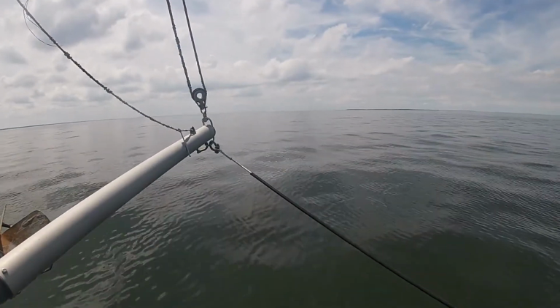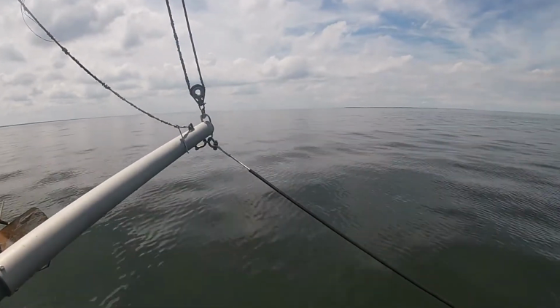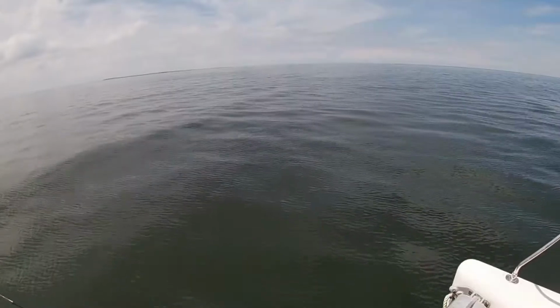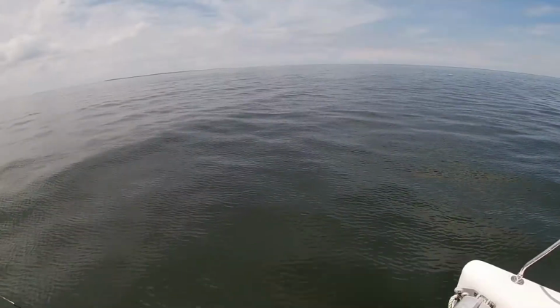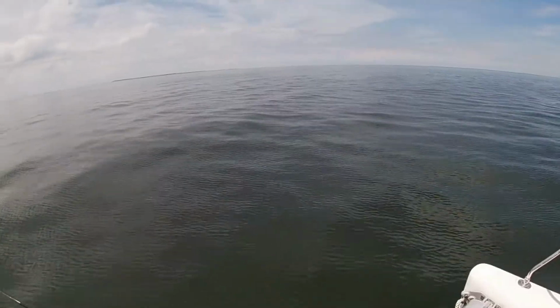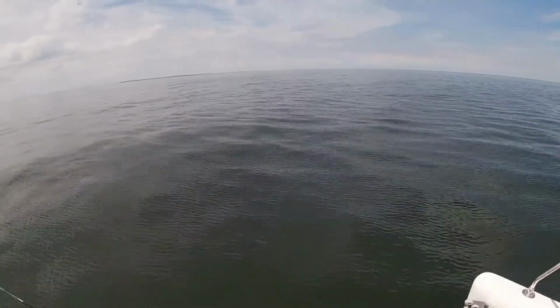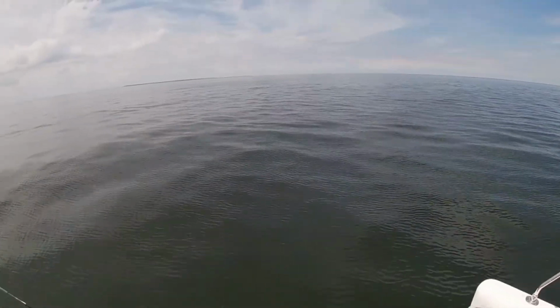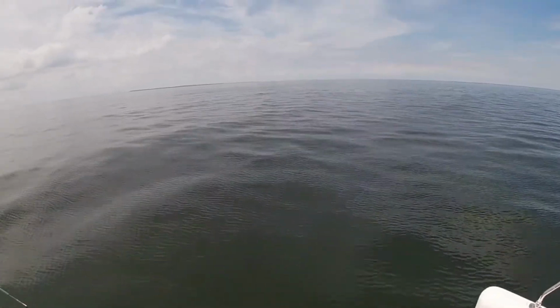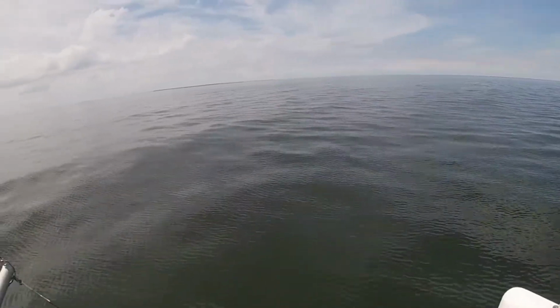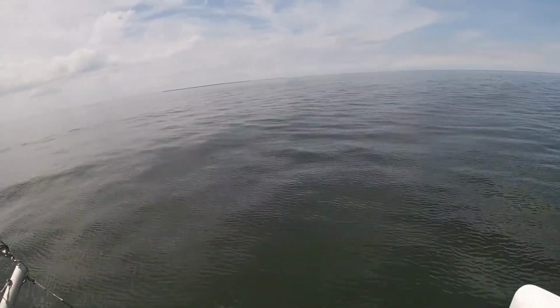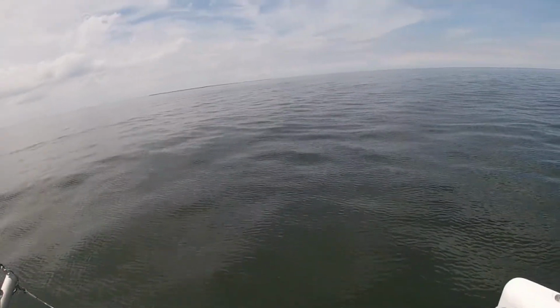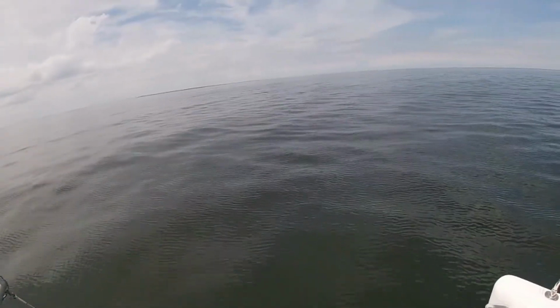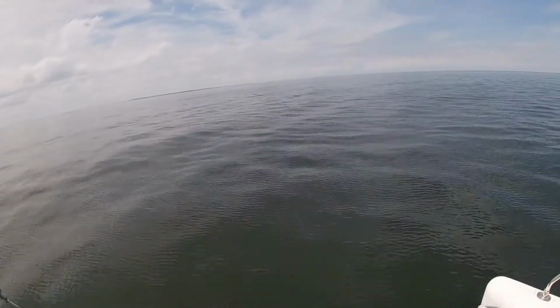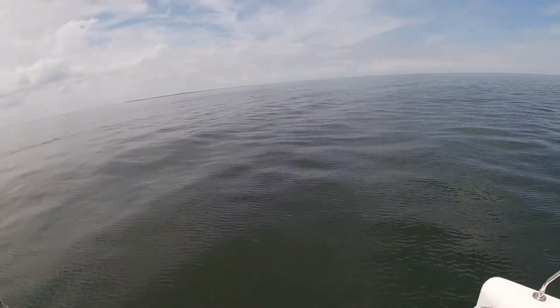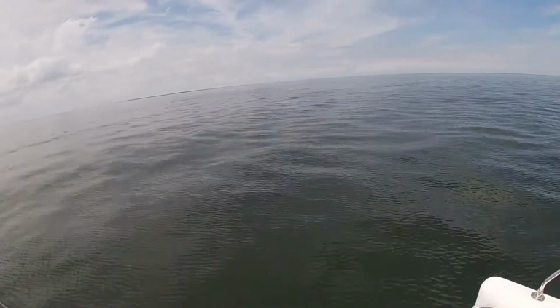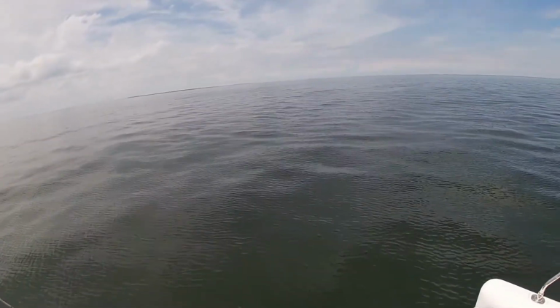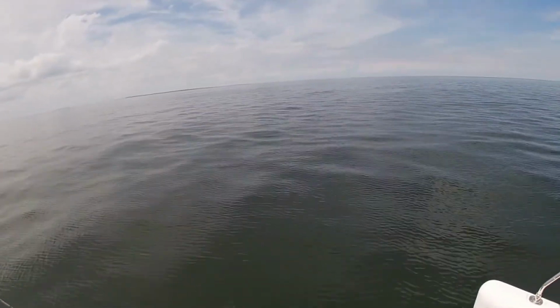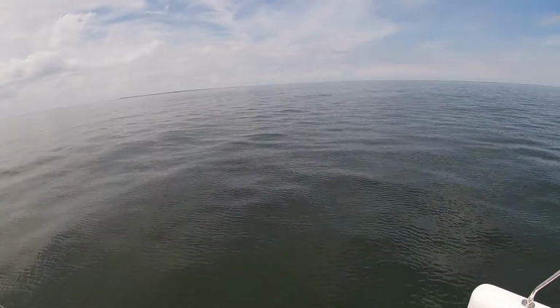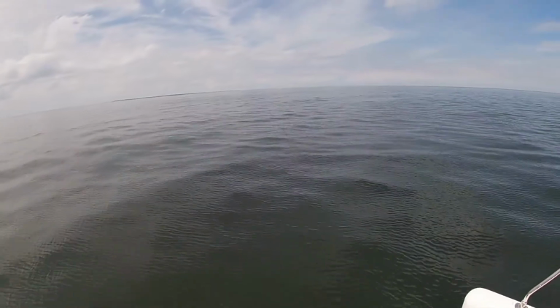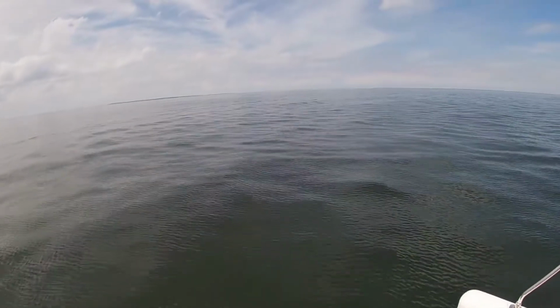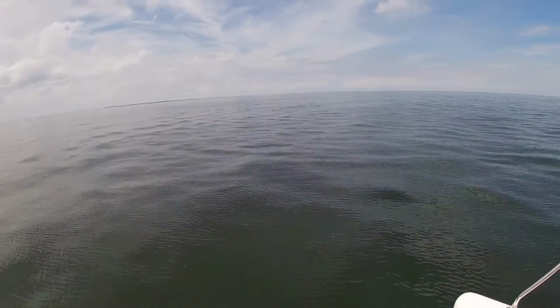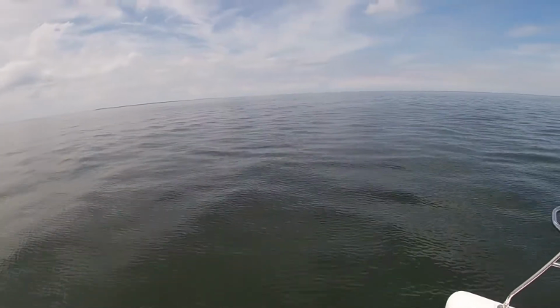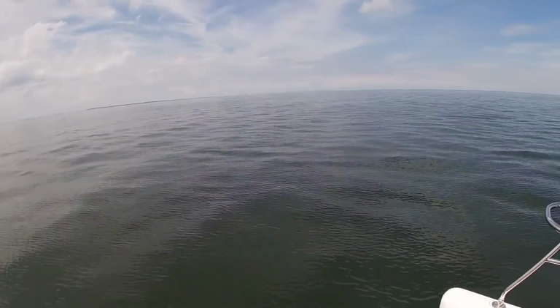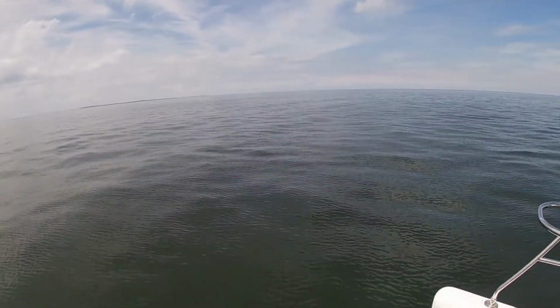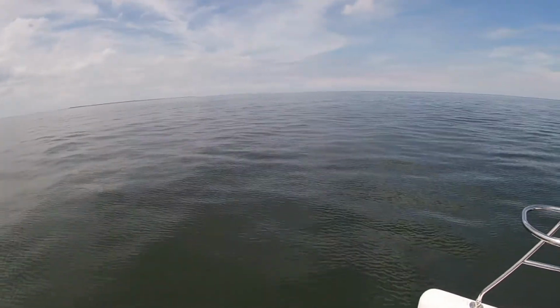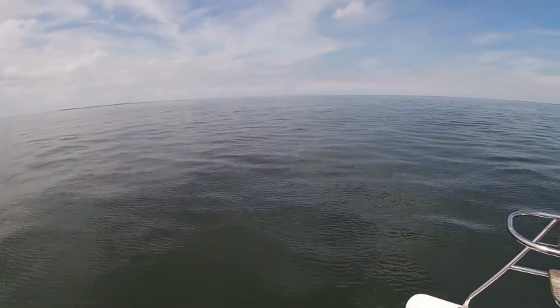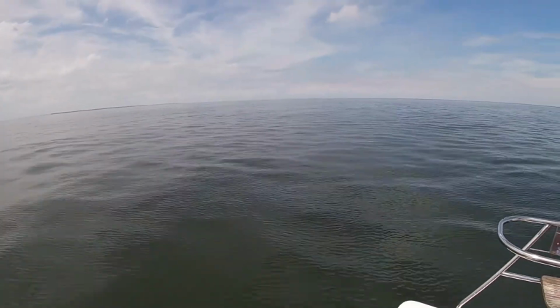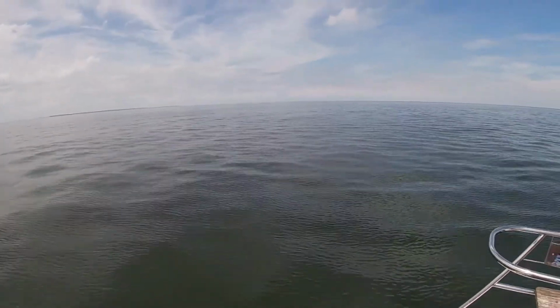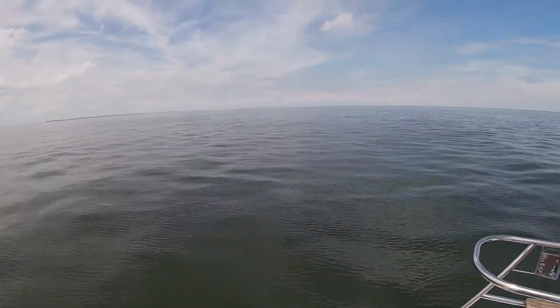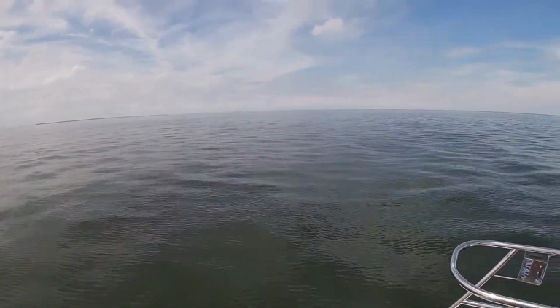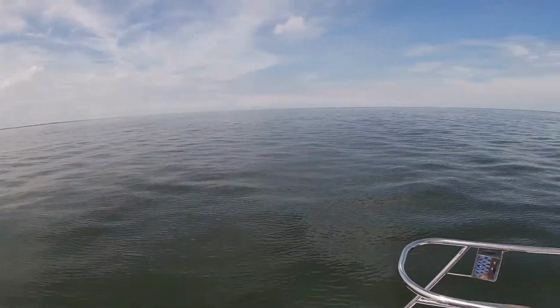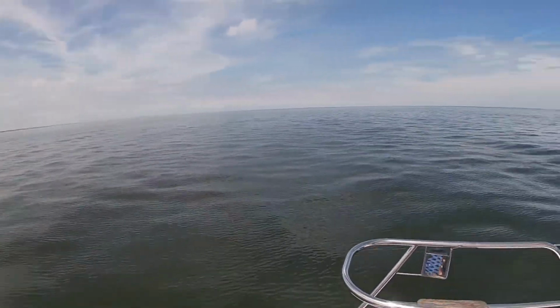Wind just died down — it's going like four knots now. Look how still the water is.